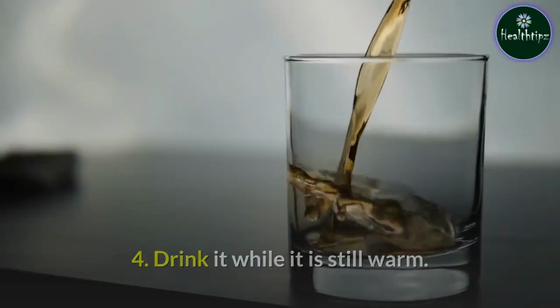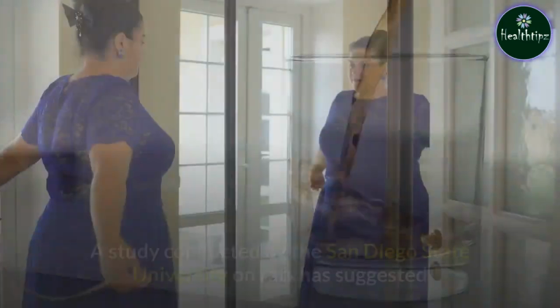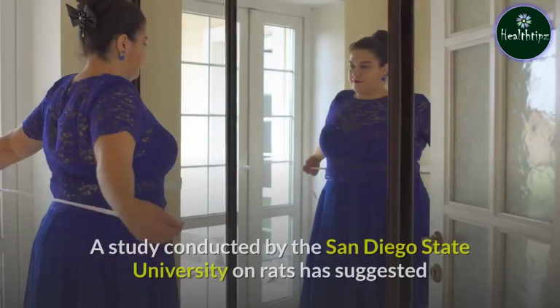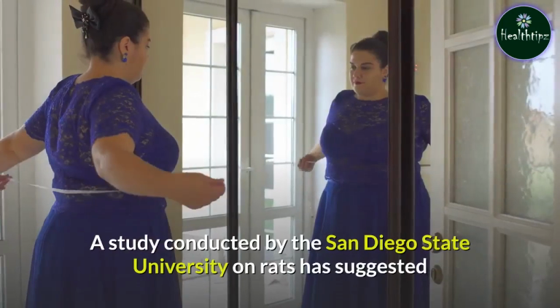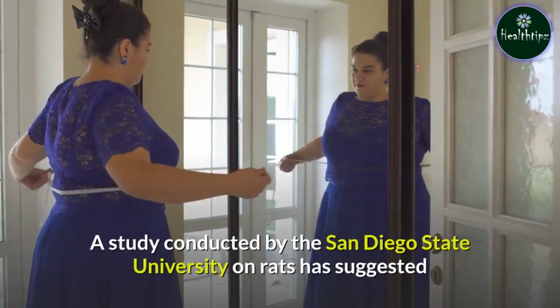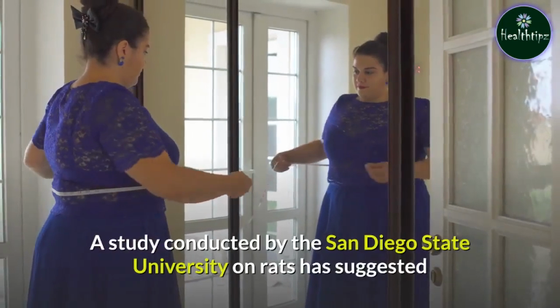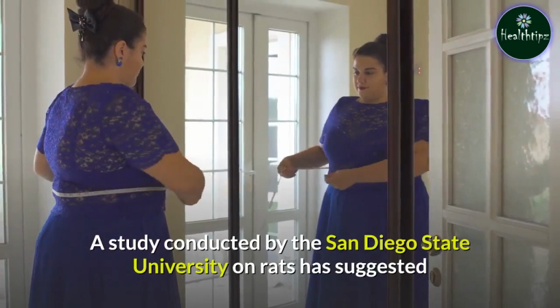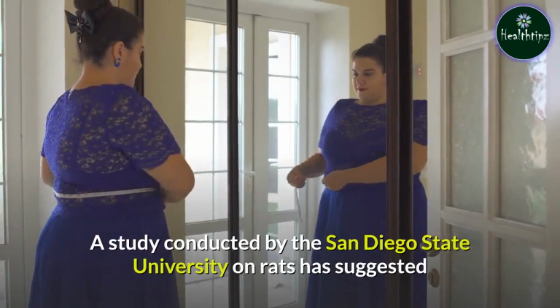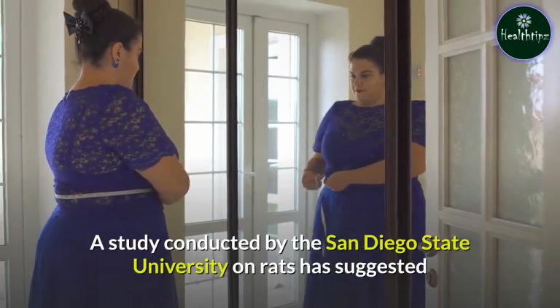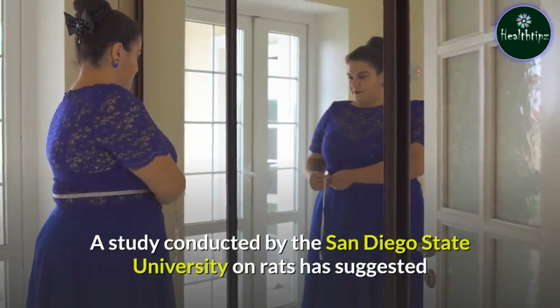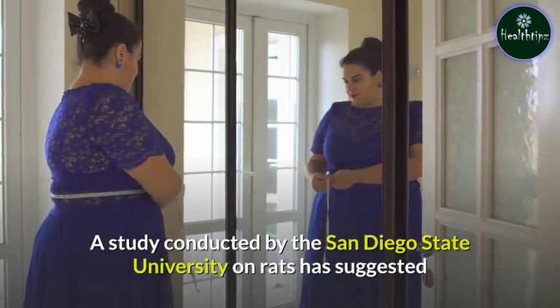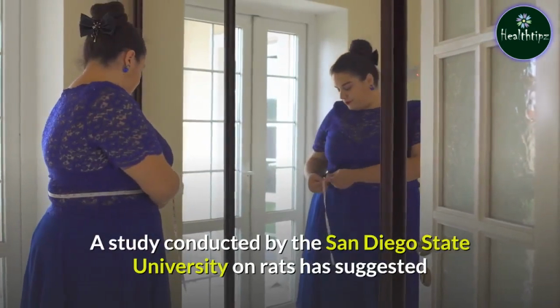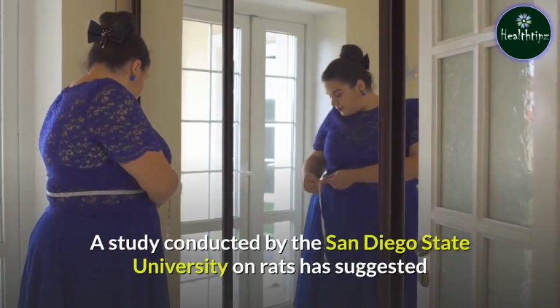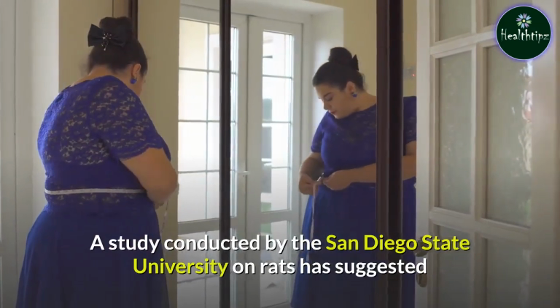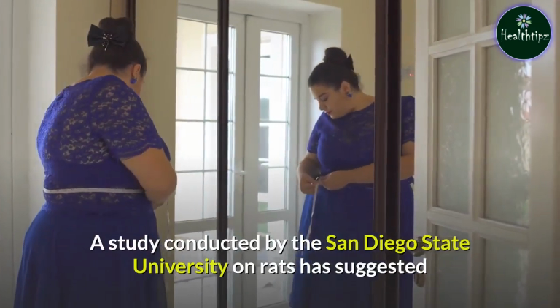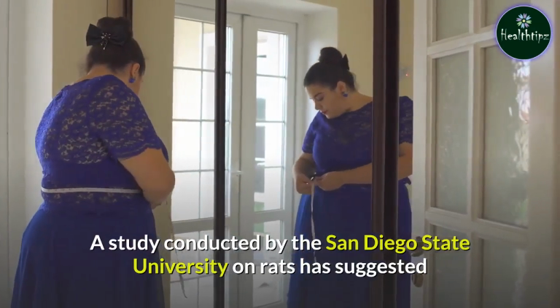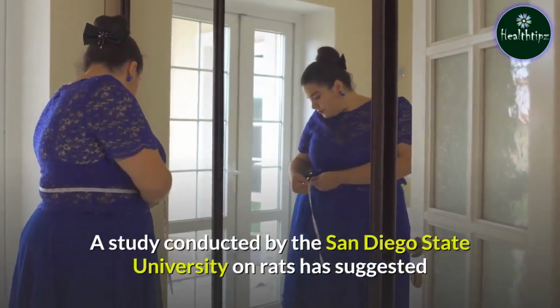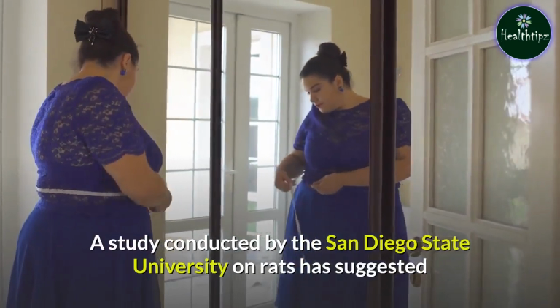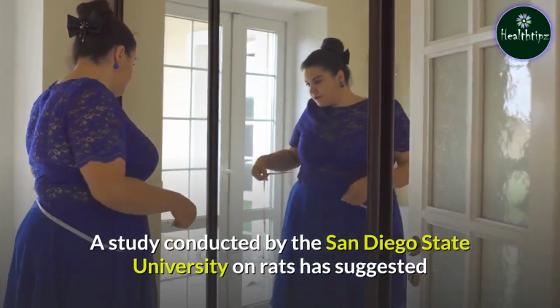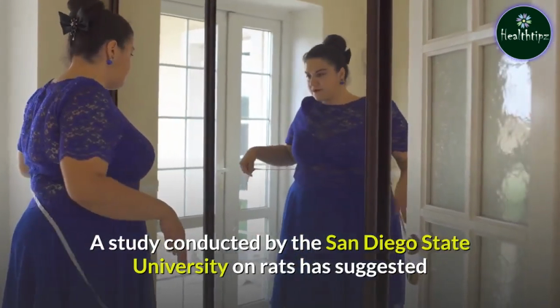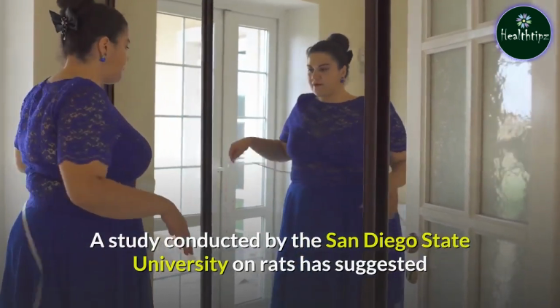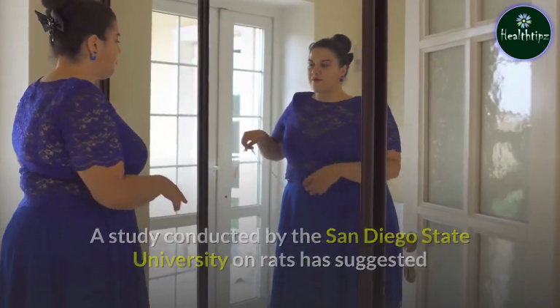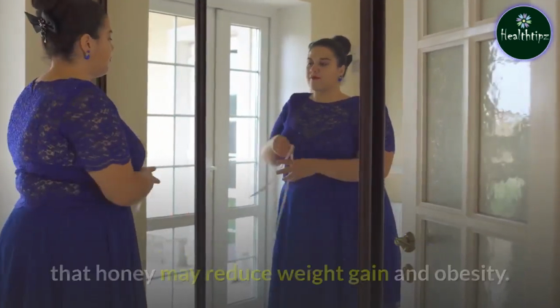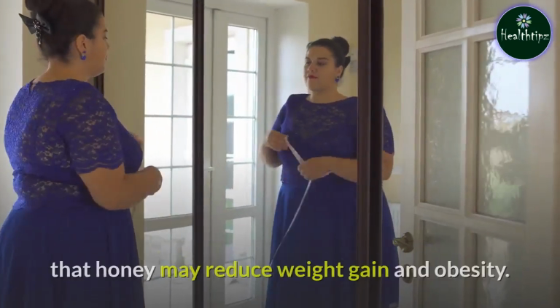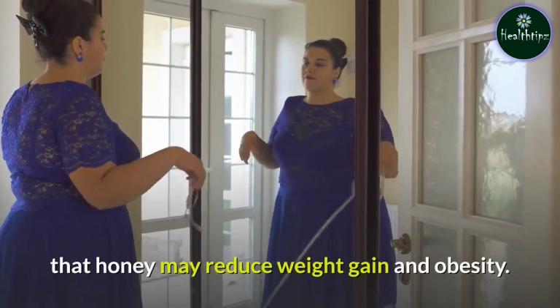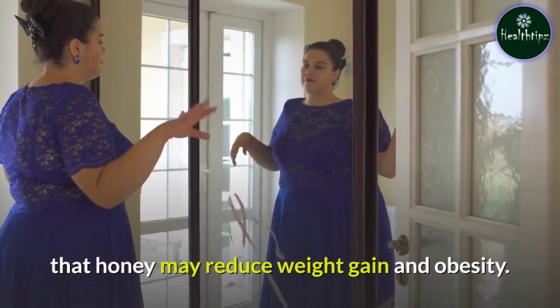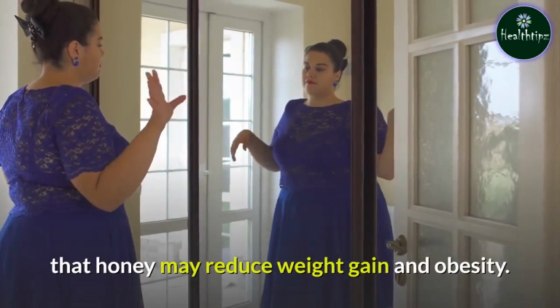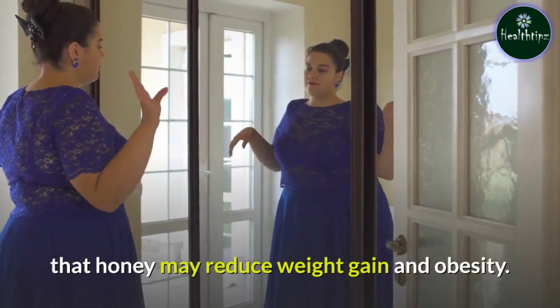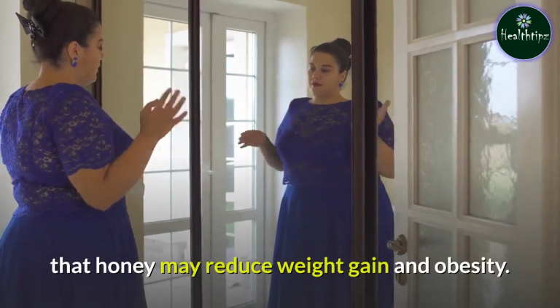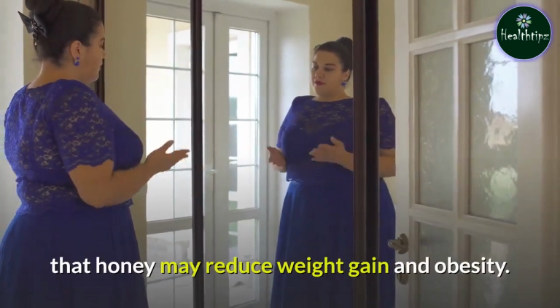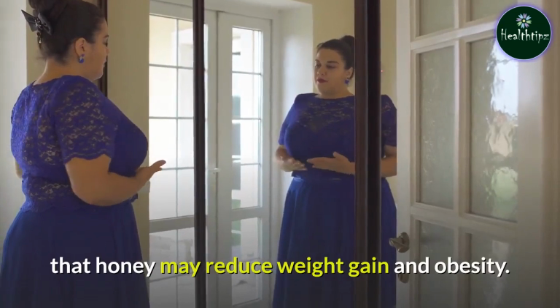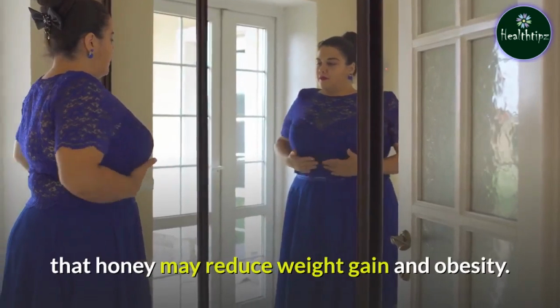A study conducted by the San Diego State University on rats has suggested that honey may reduce weight gain and obesity.